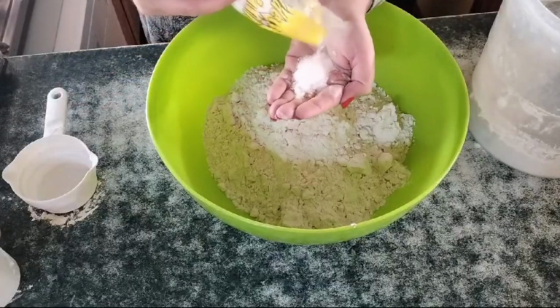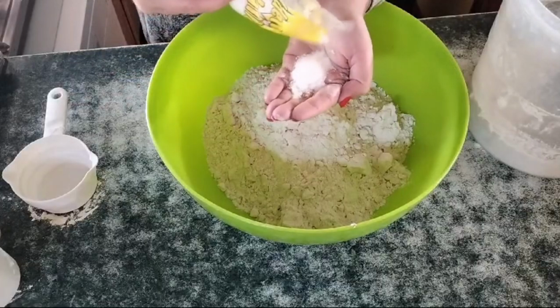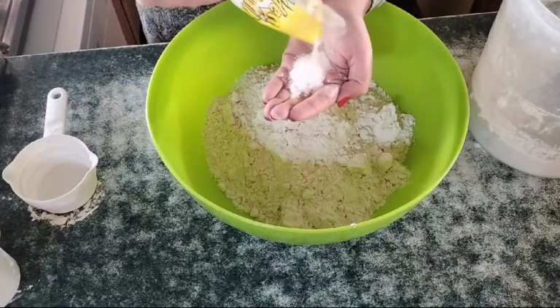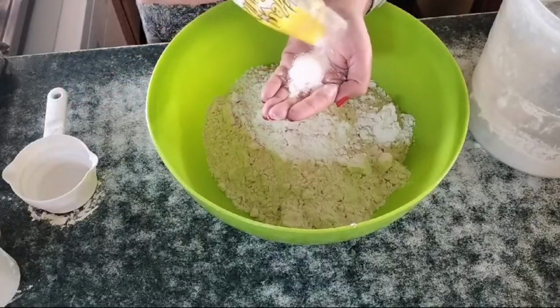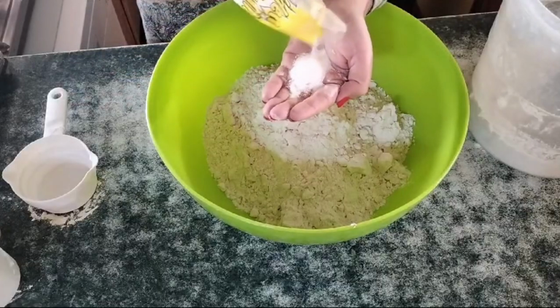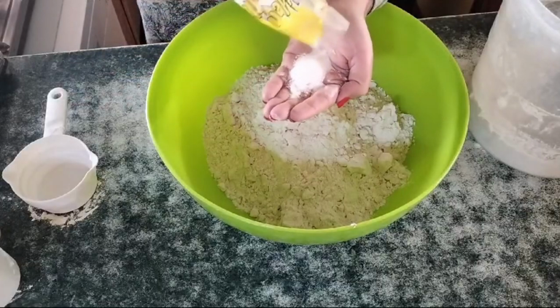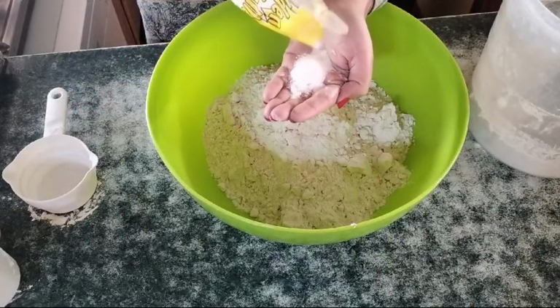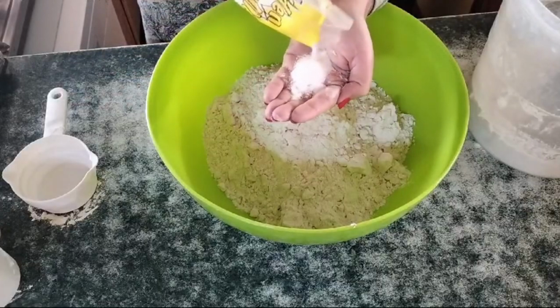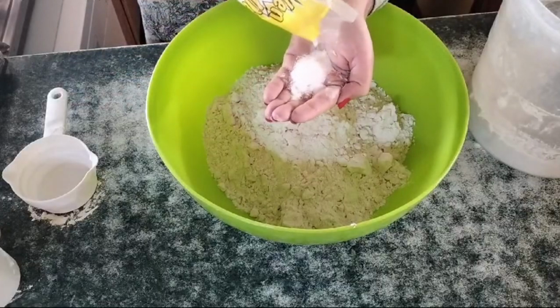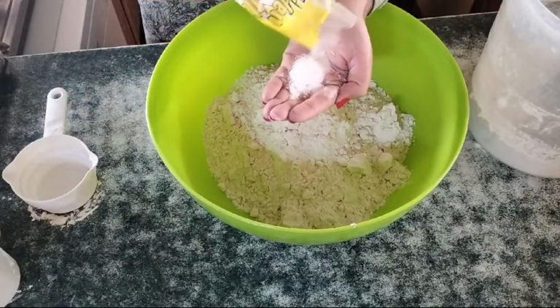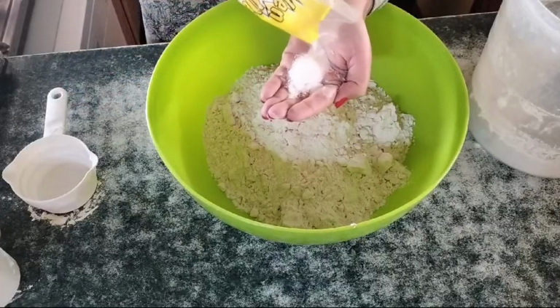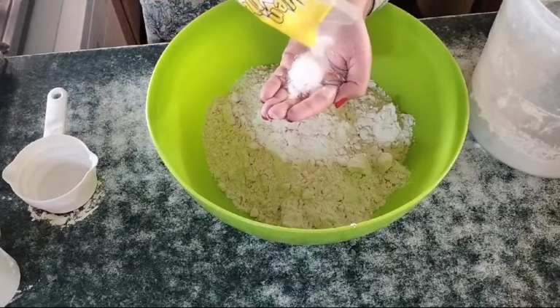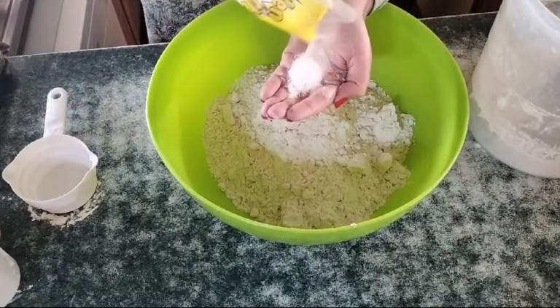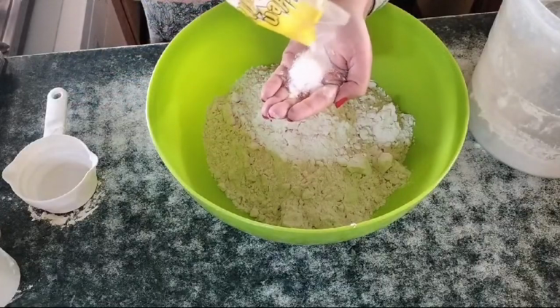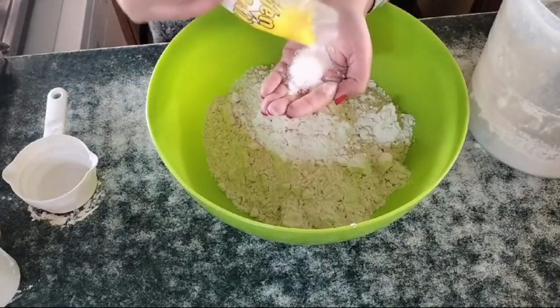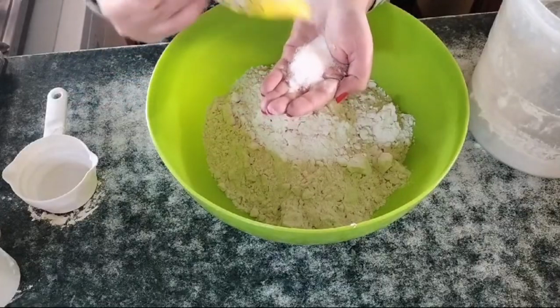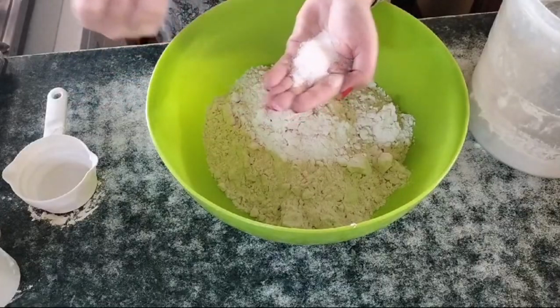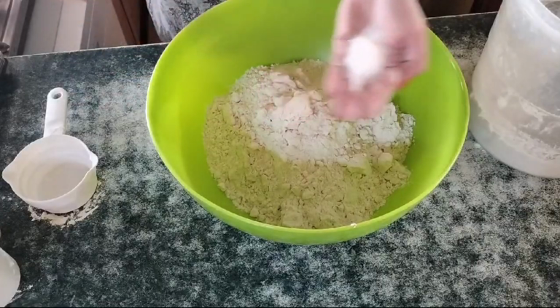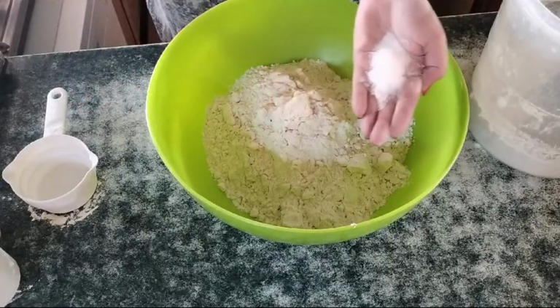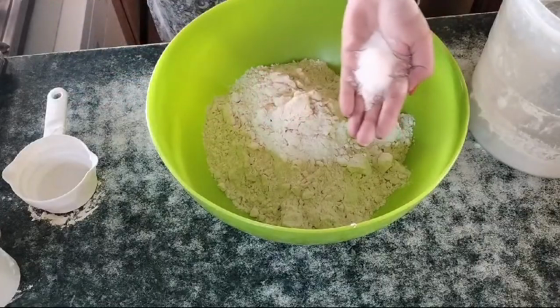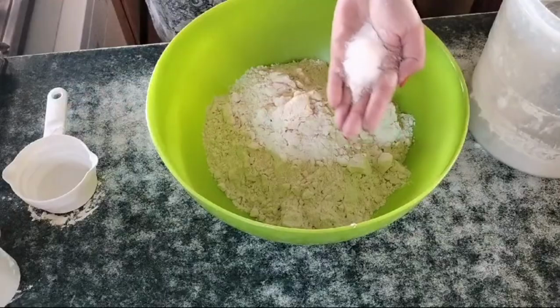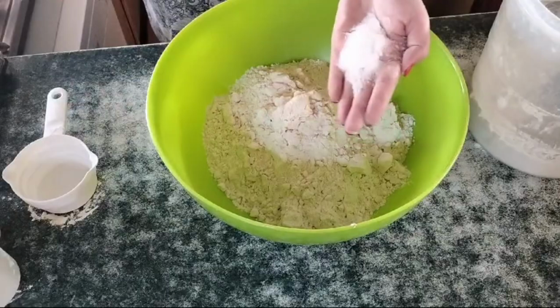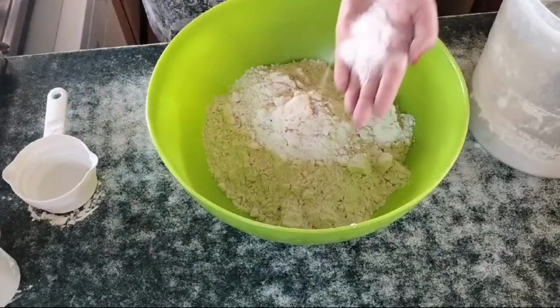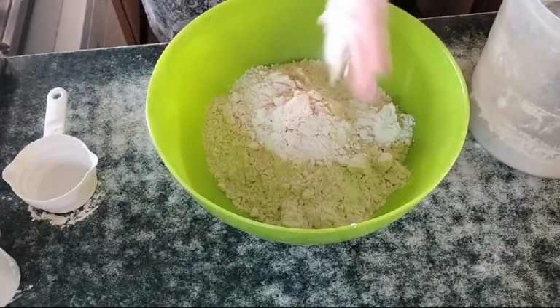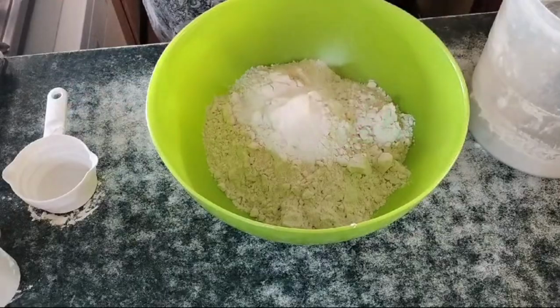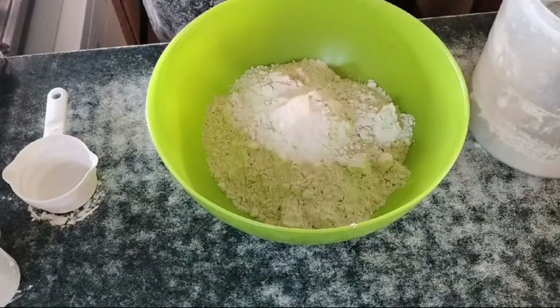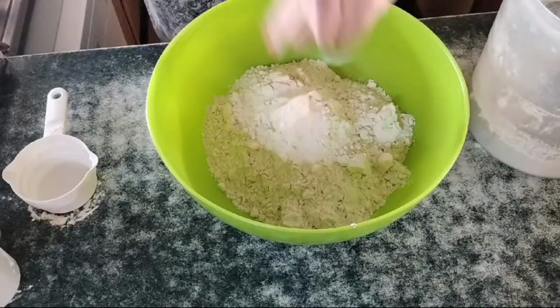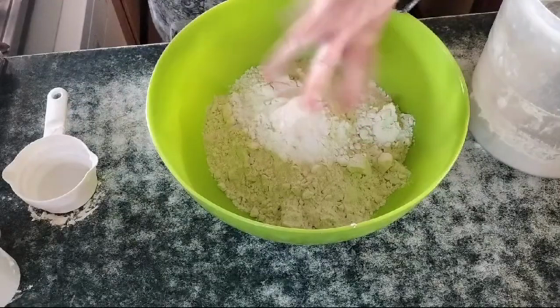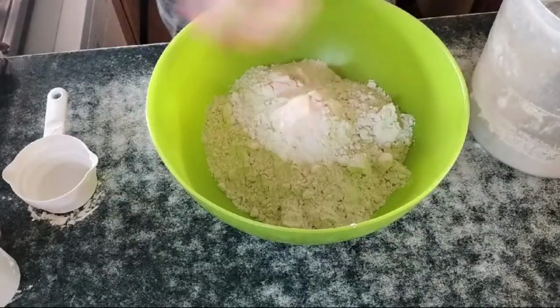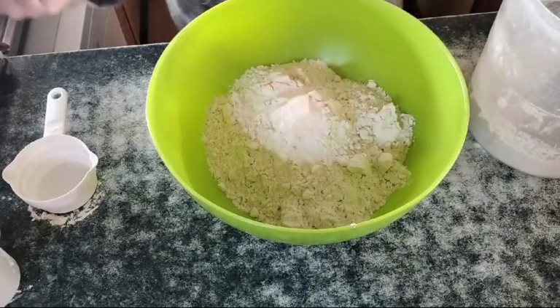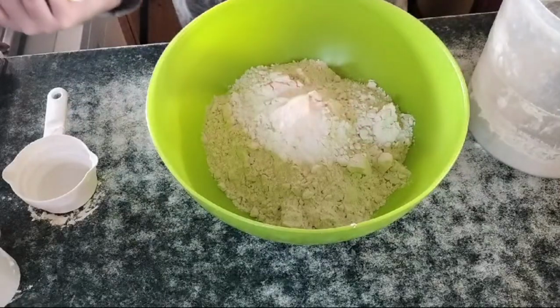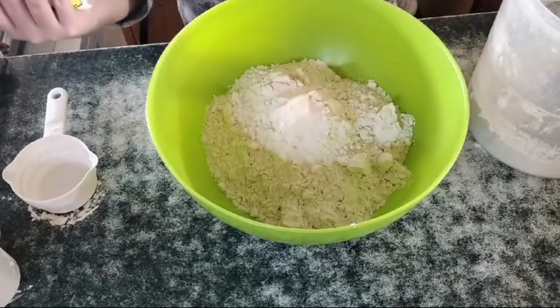Sorry — correction — four pinches of salt, not eight. Four. So that's about the amount of salt I'm going to add in.